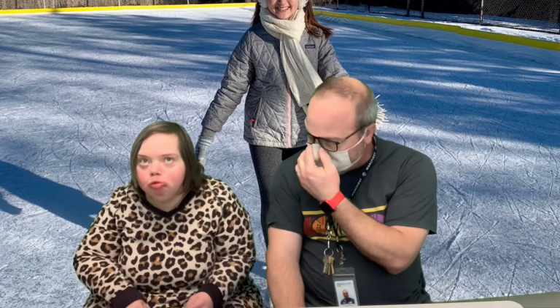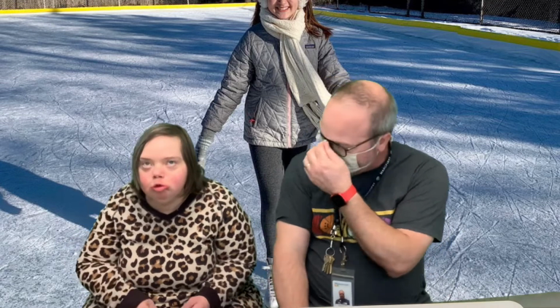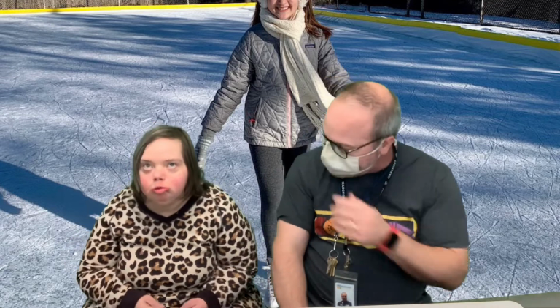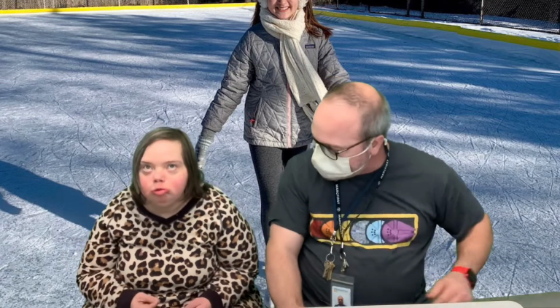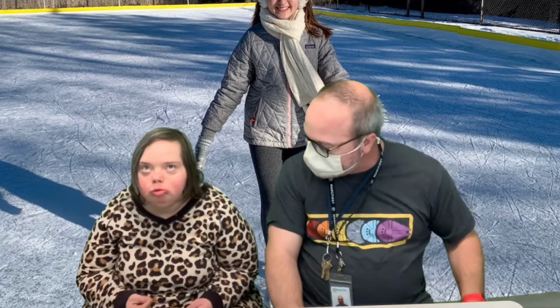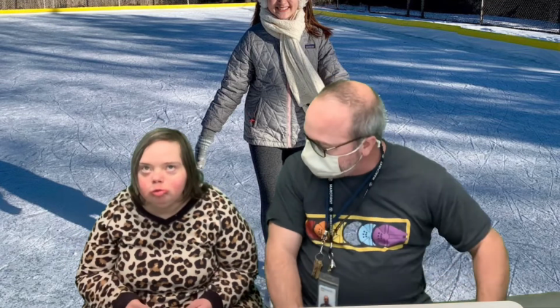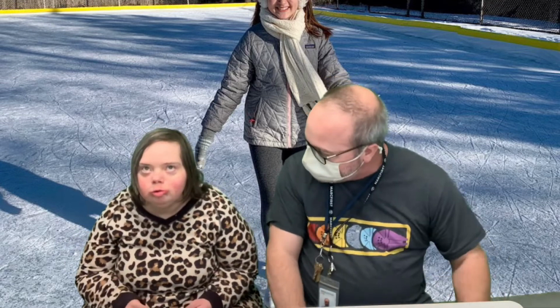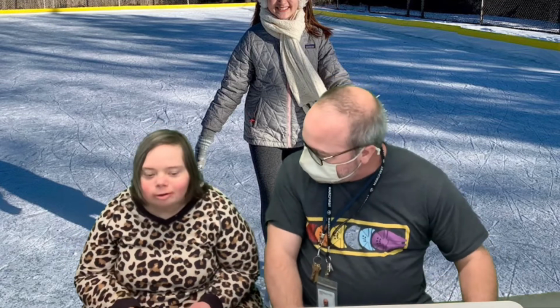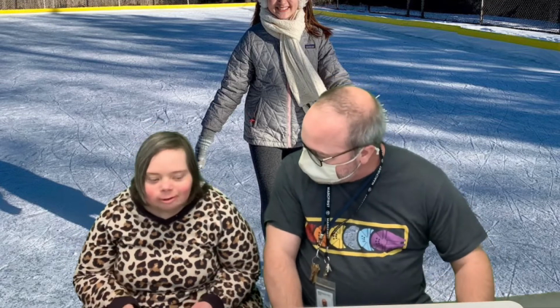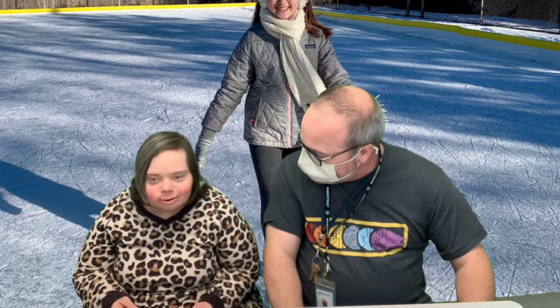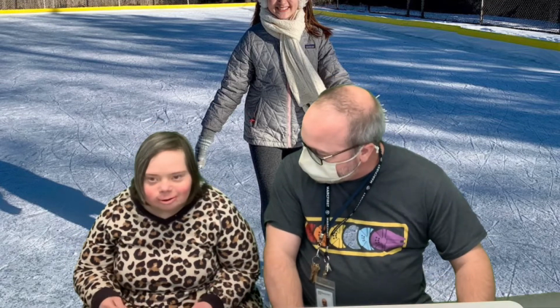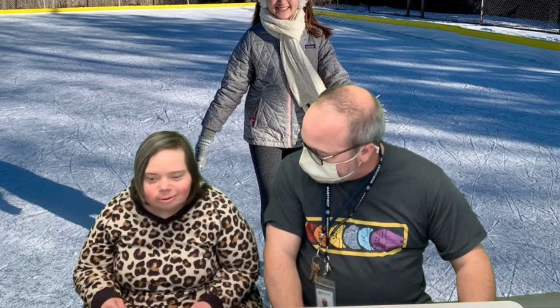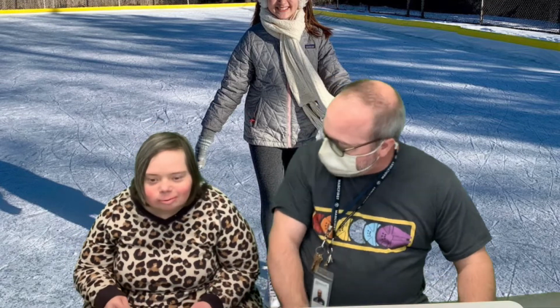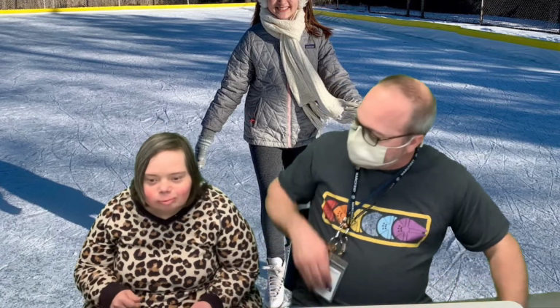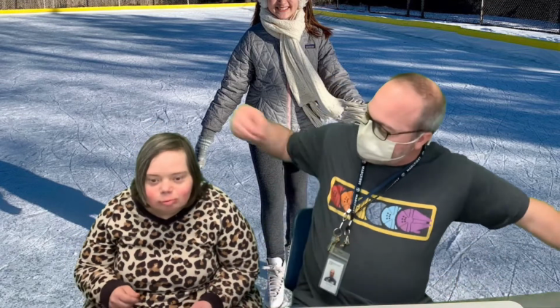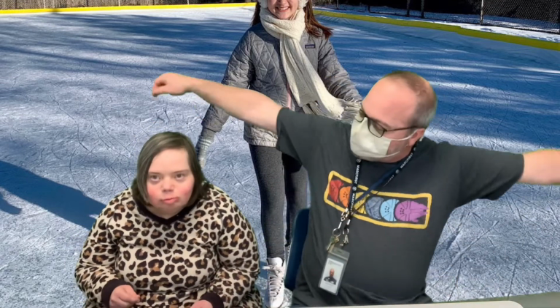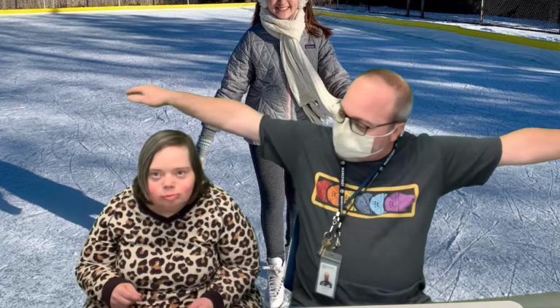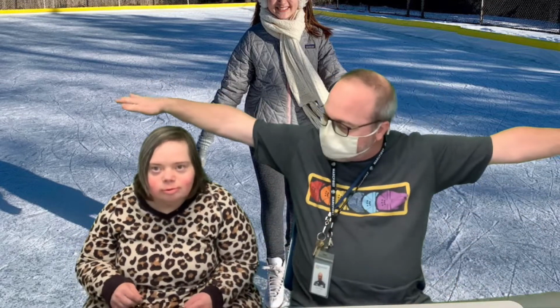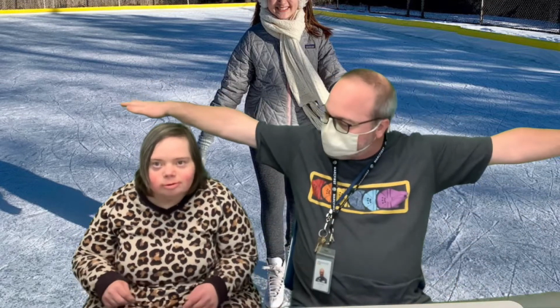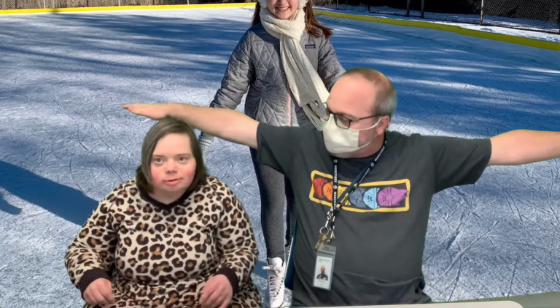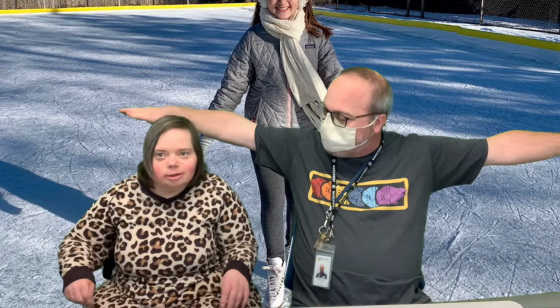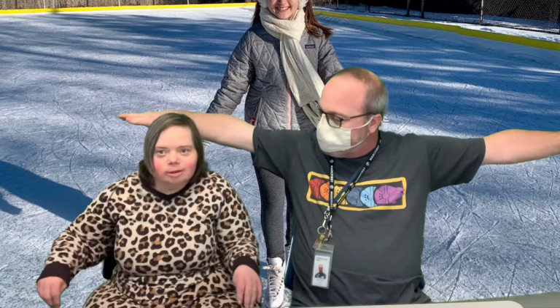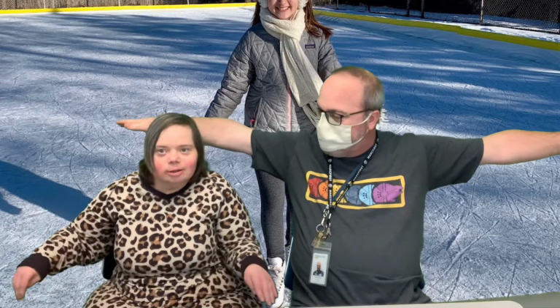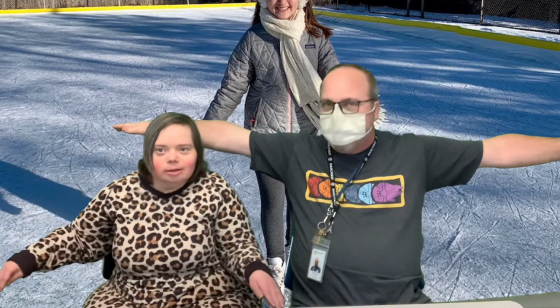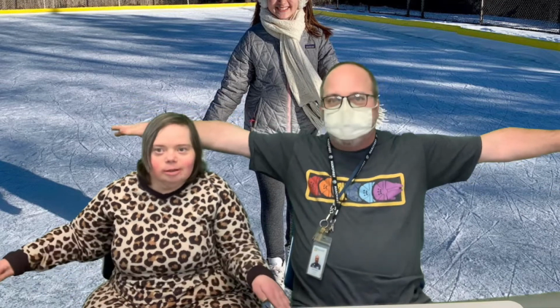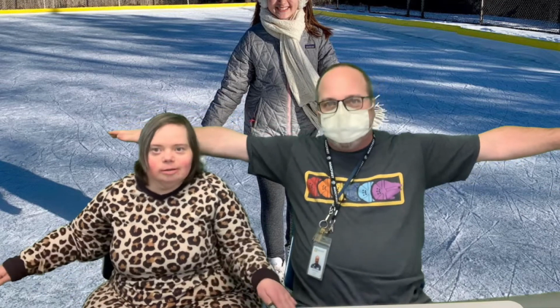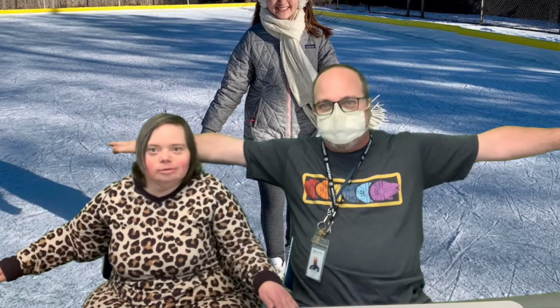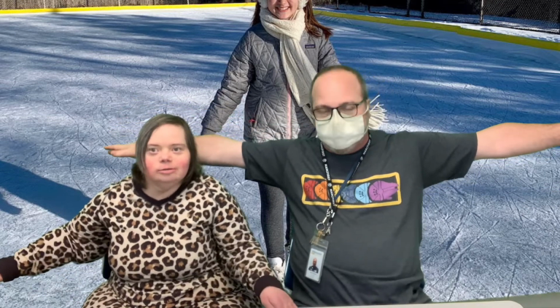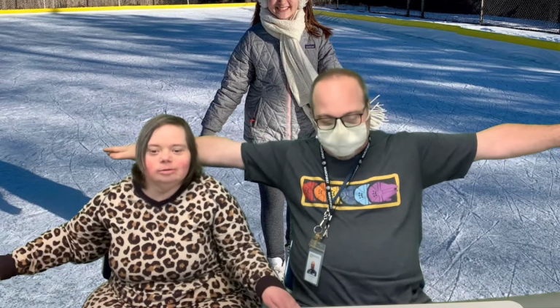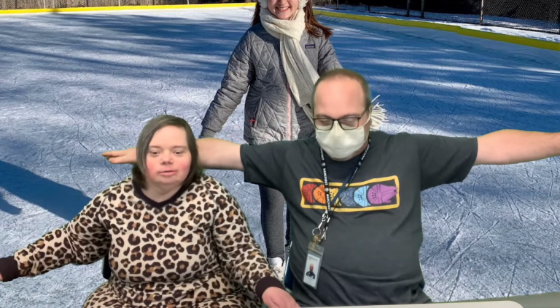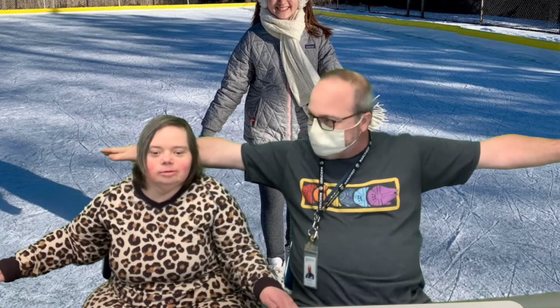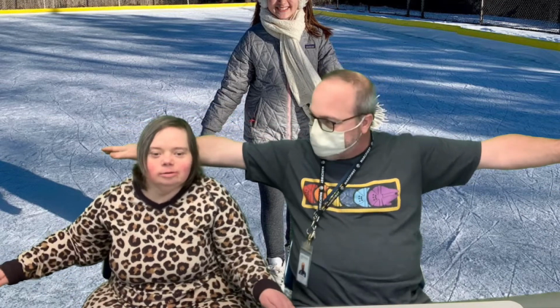All right, are you ready to start our stretches? Yeah! All right, stretch your arms straight out to the side. Try not to hit your neighbor though. We're going to count to 10.